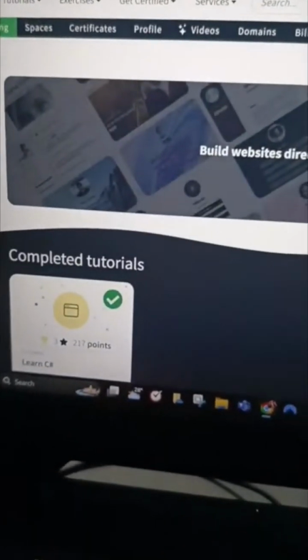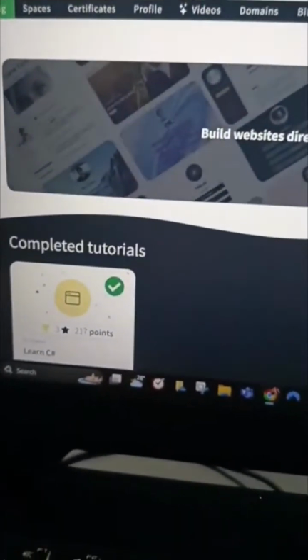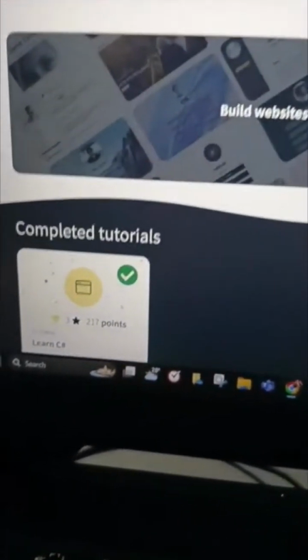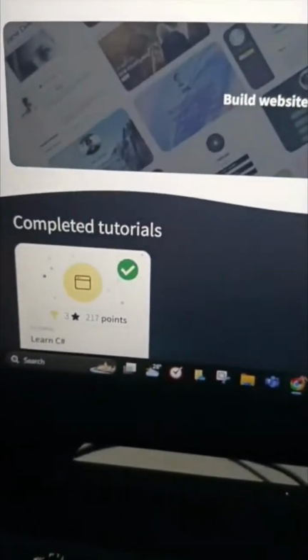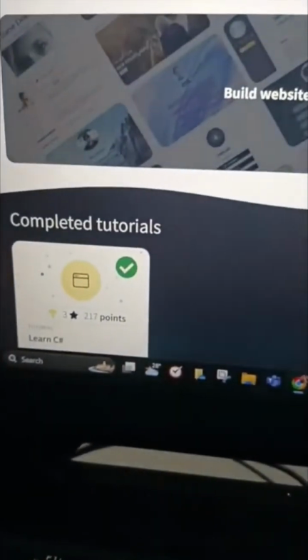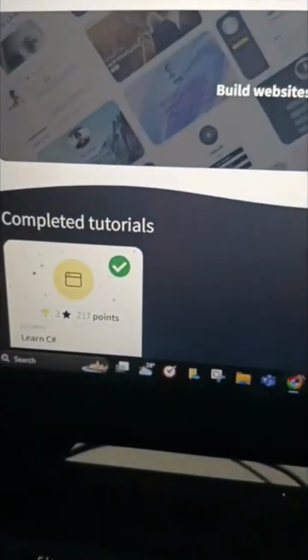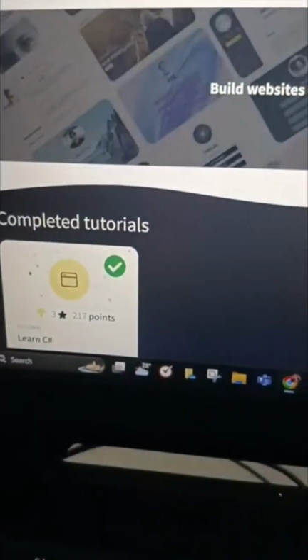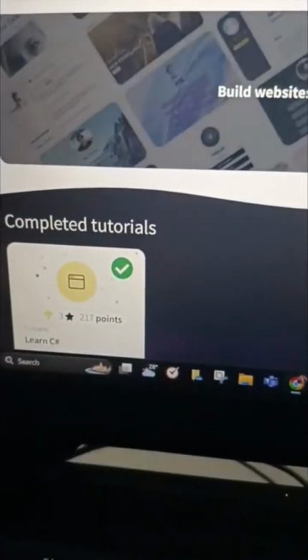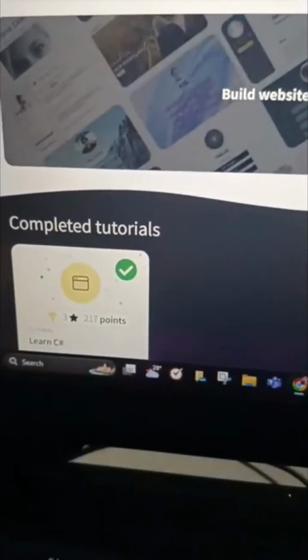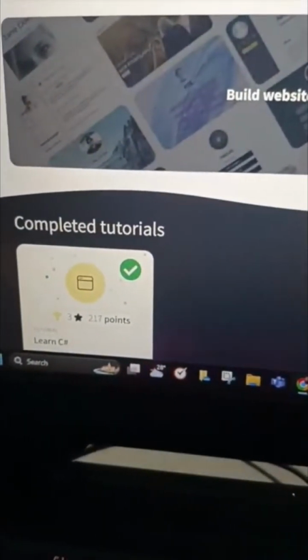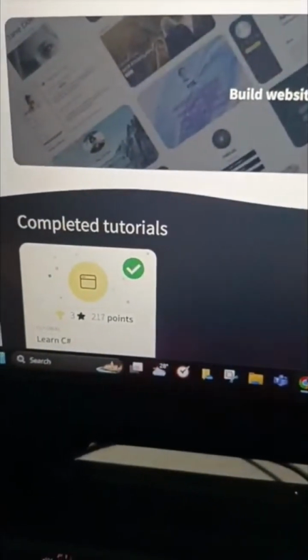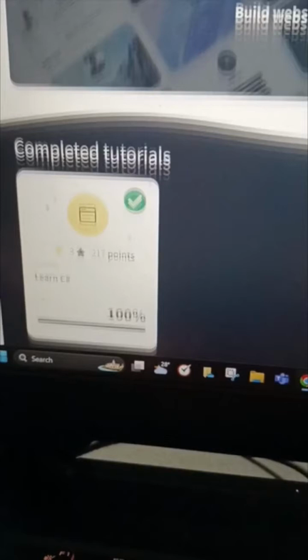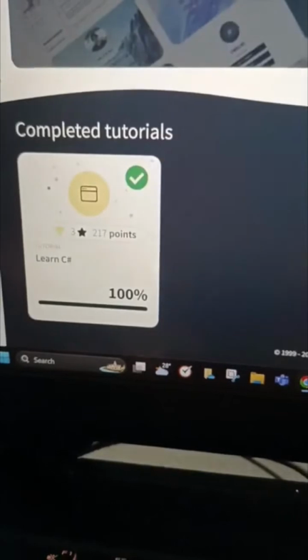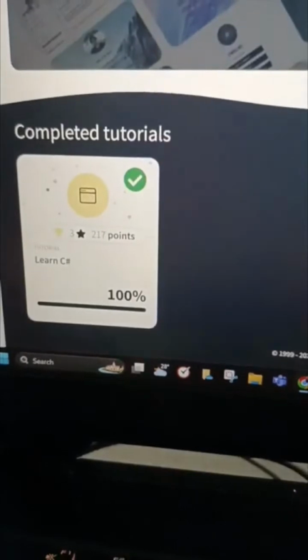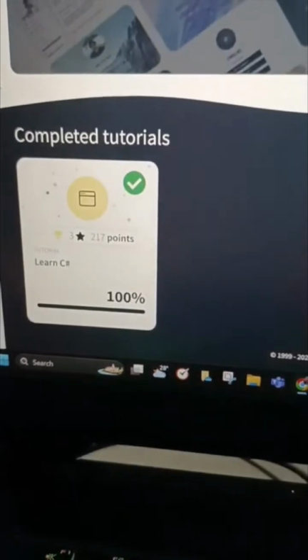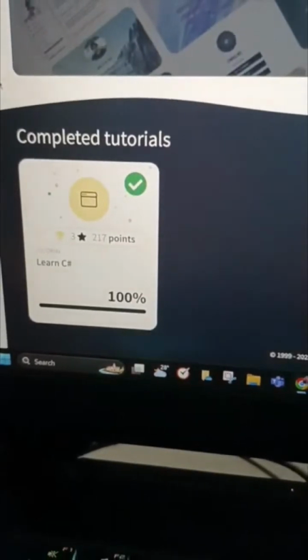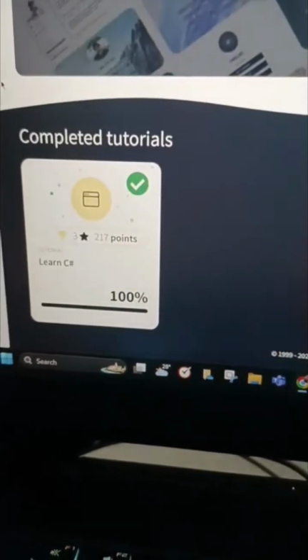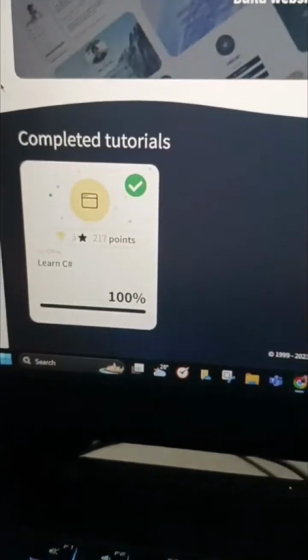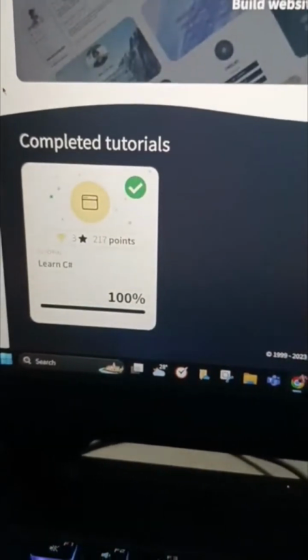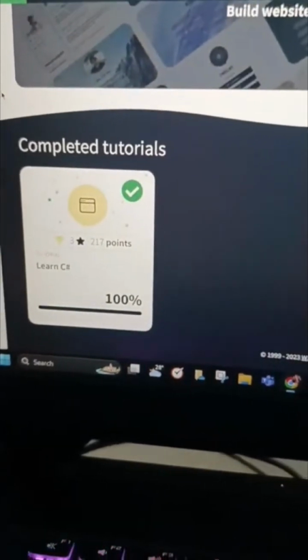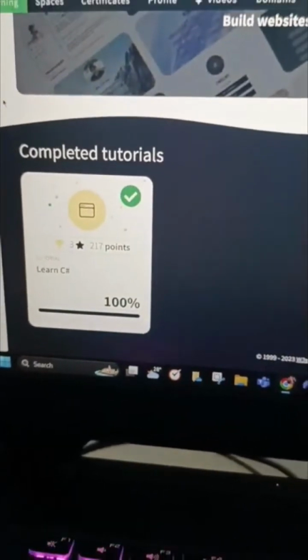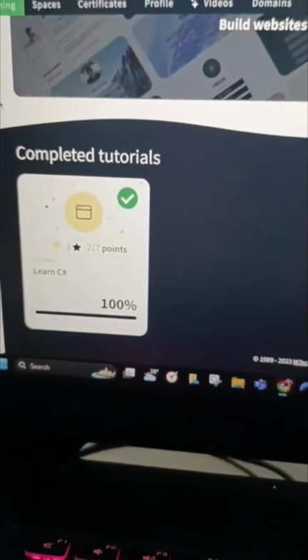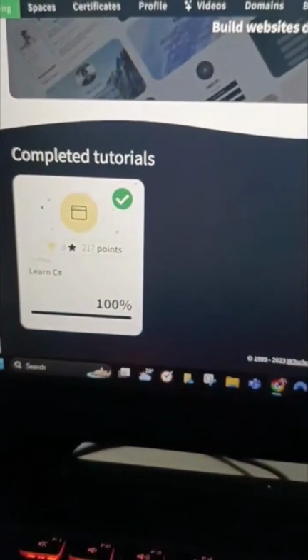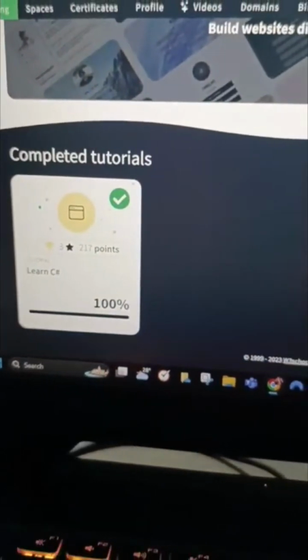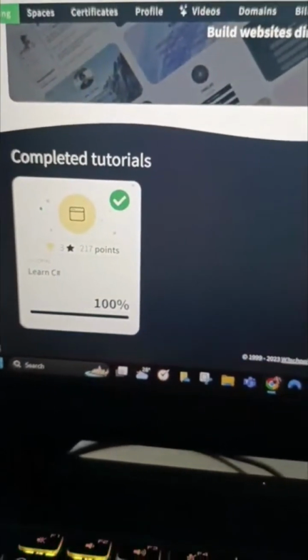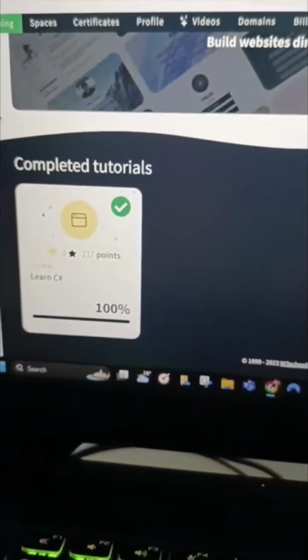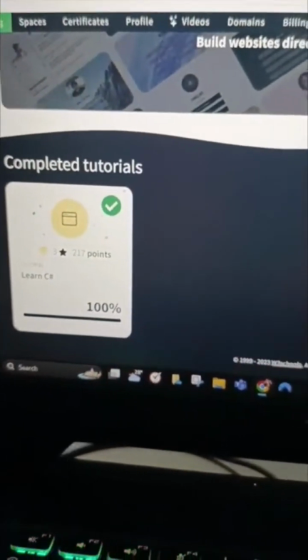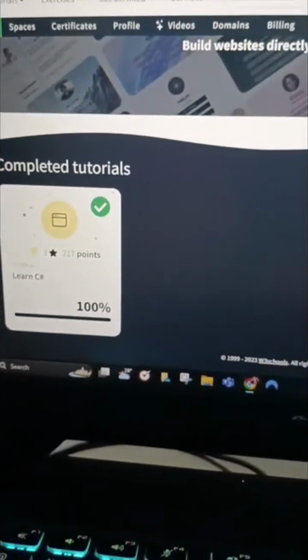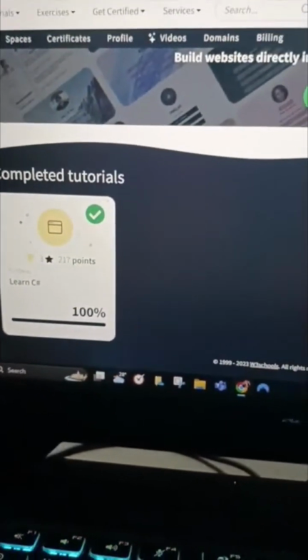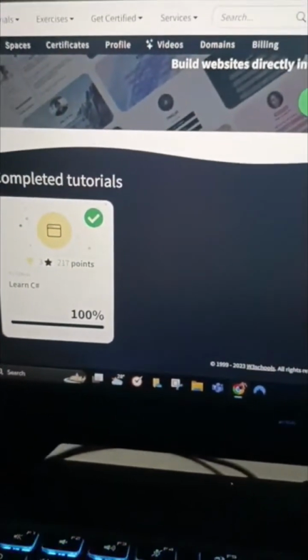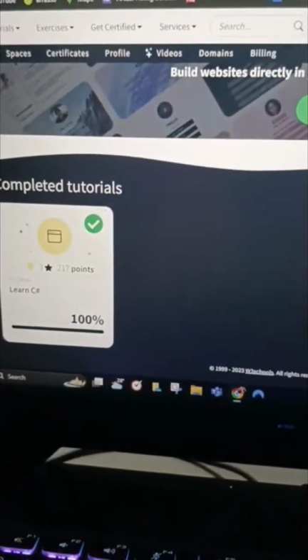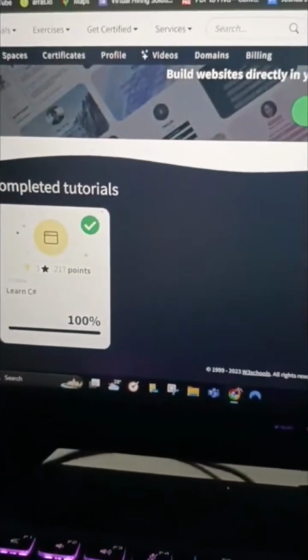And there is a completed tutorial — 3 stars, gained 270 points, 100% completed. Yes!